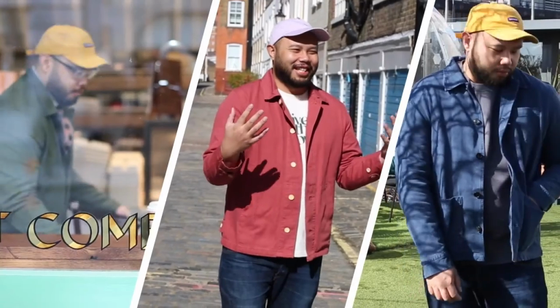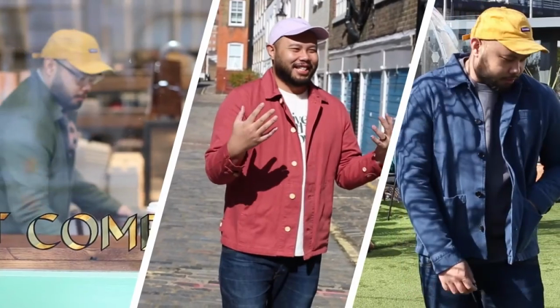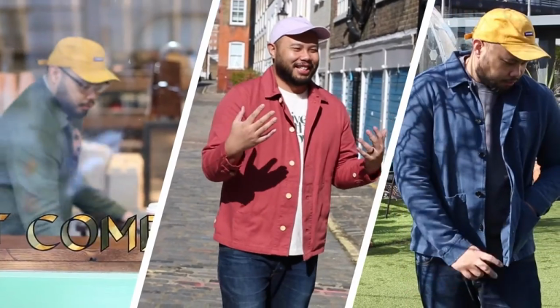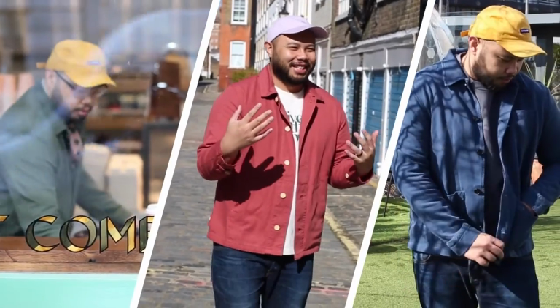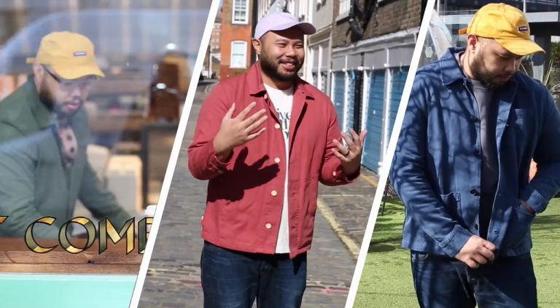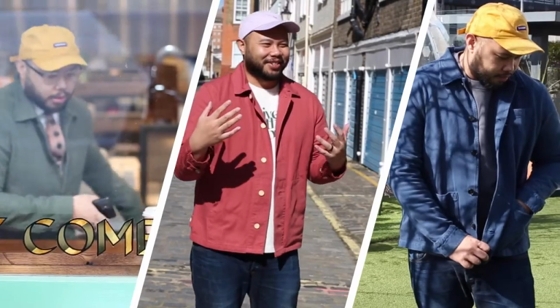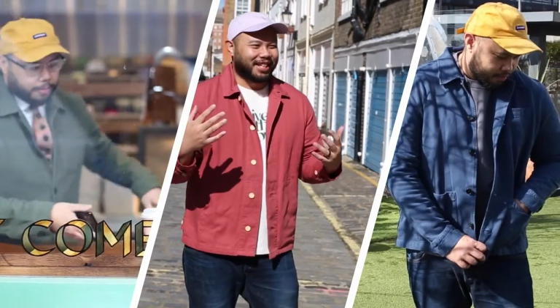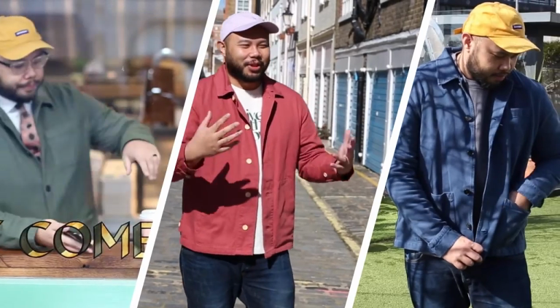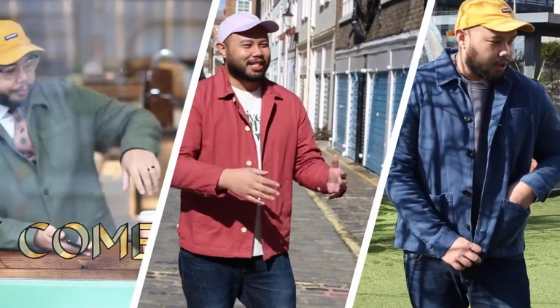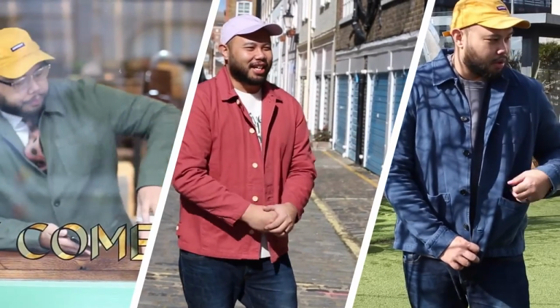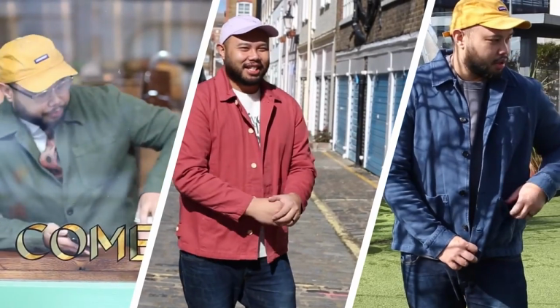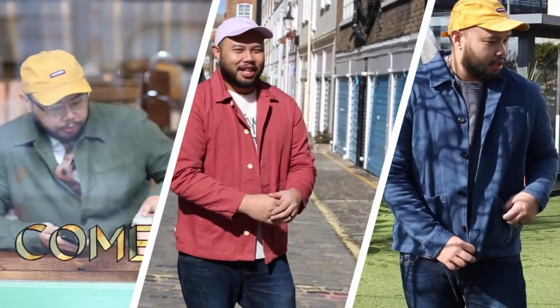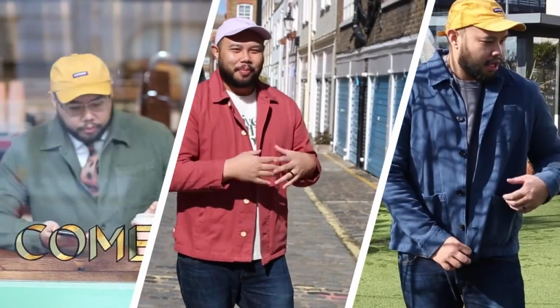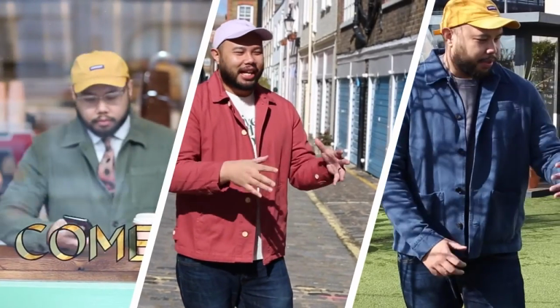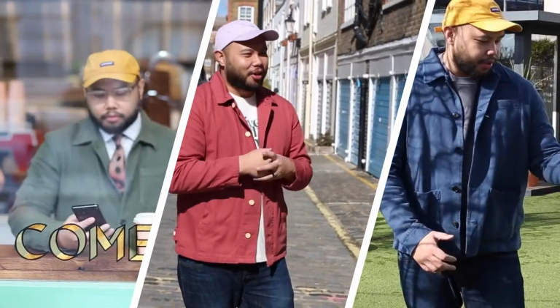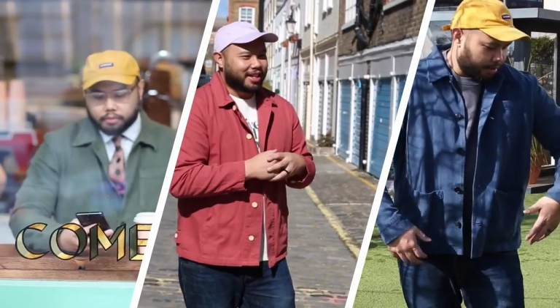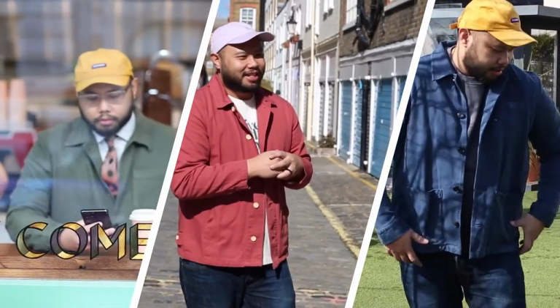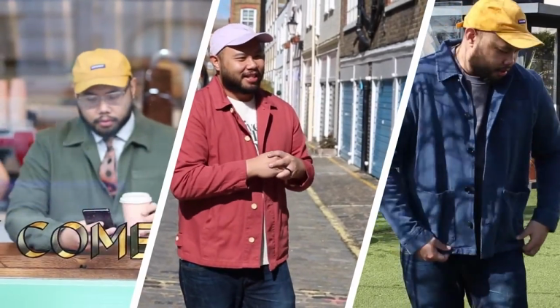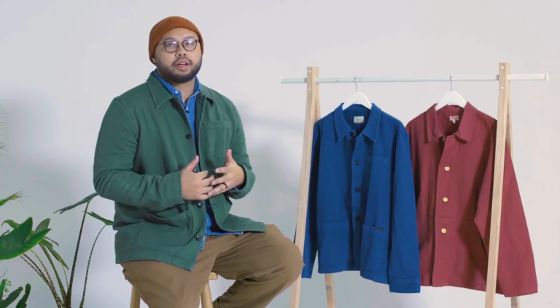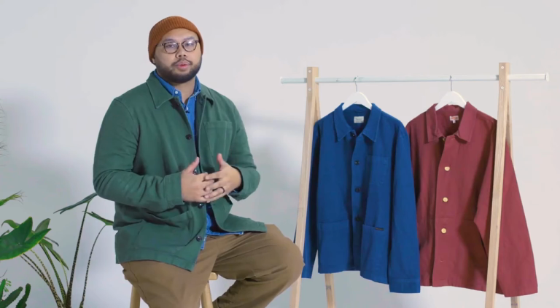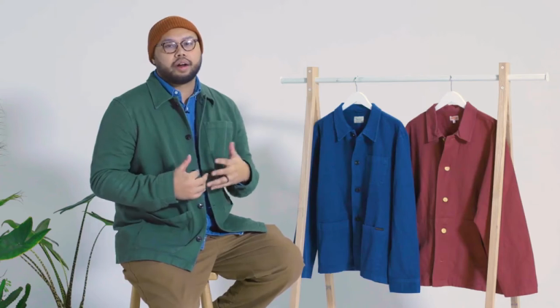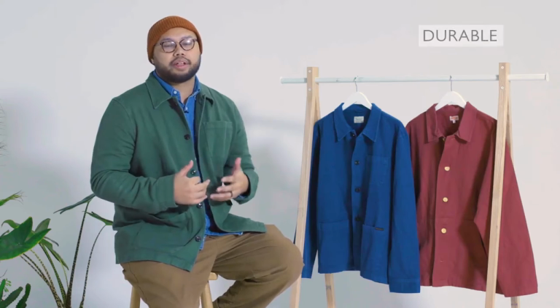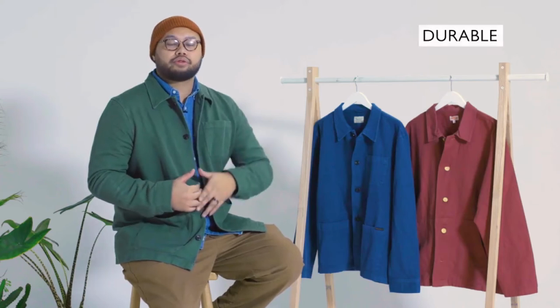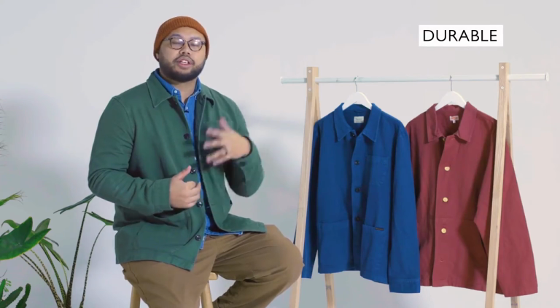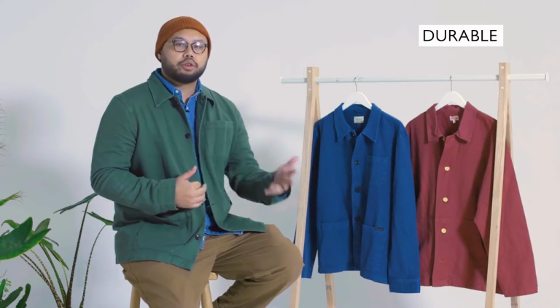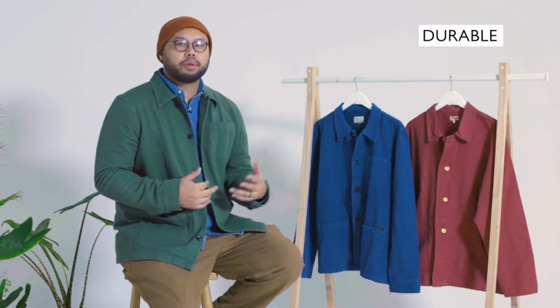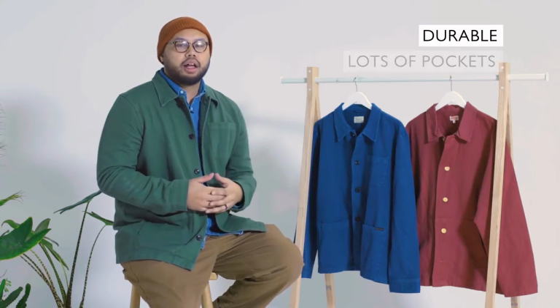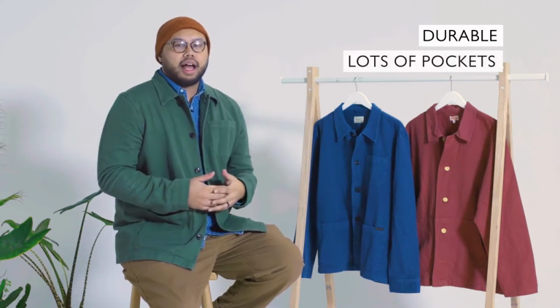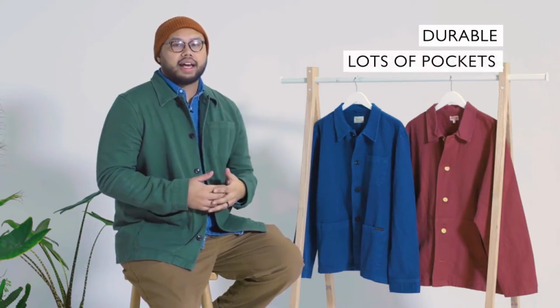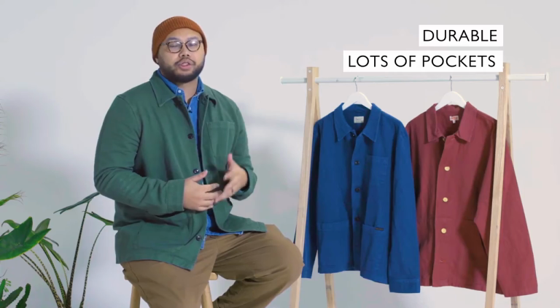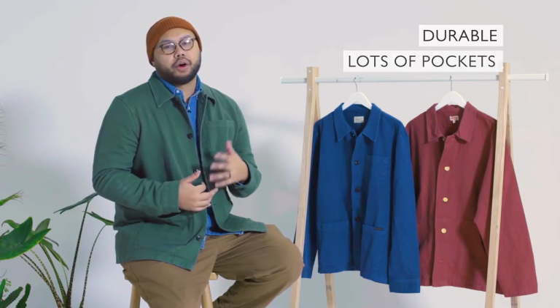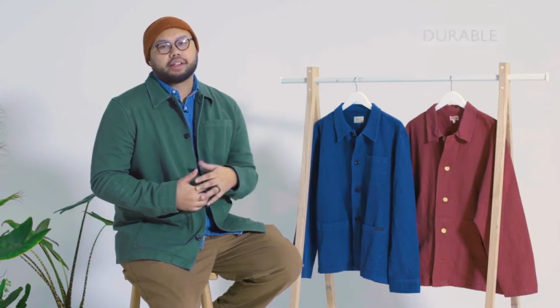You can trace the over shirt back to the French workers' jacket, where railway workers would wear it because it was really durable and had lots of pockets.